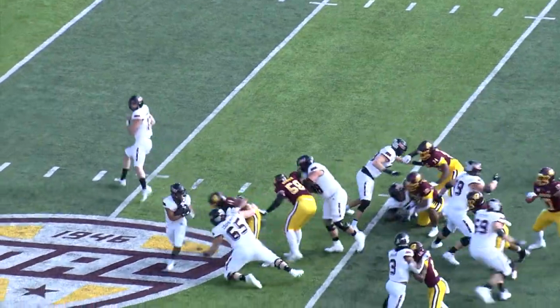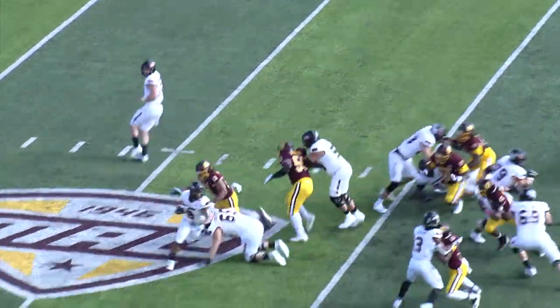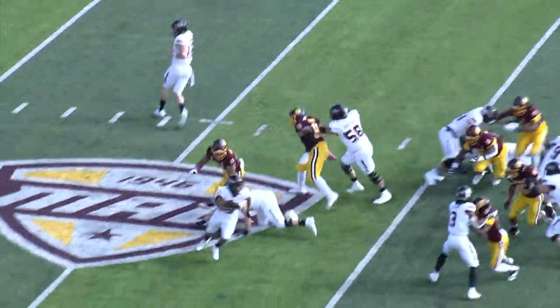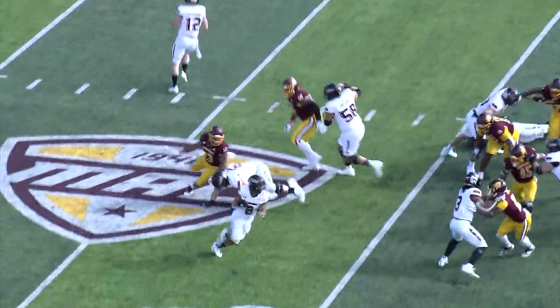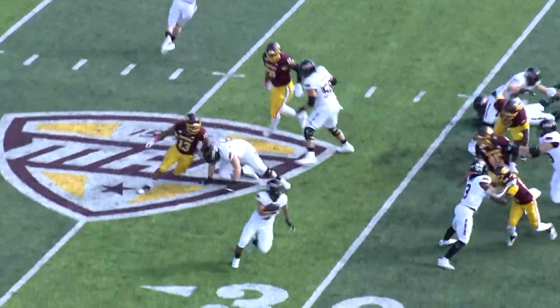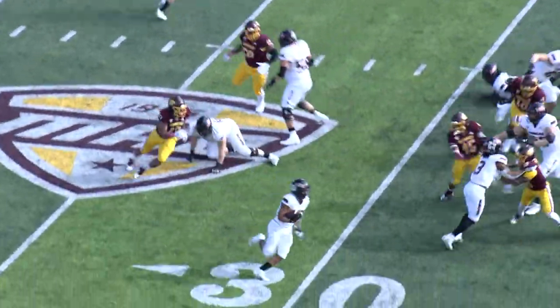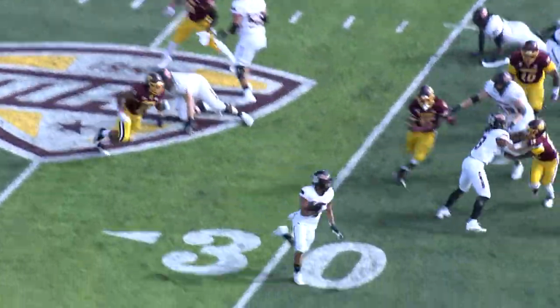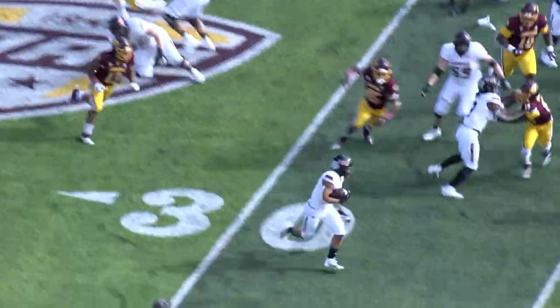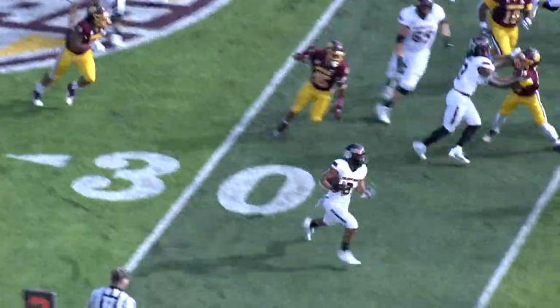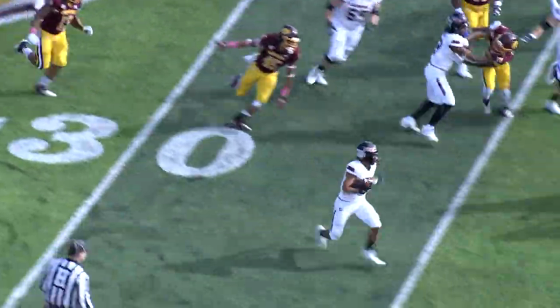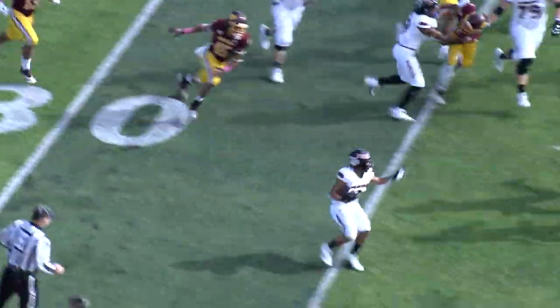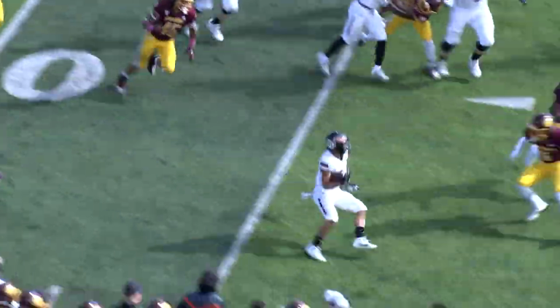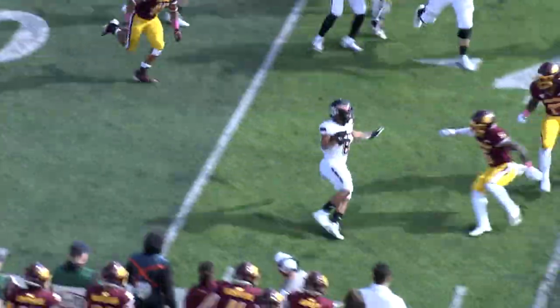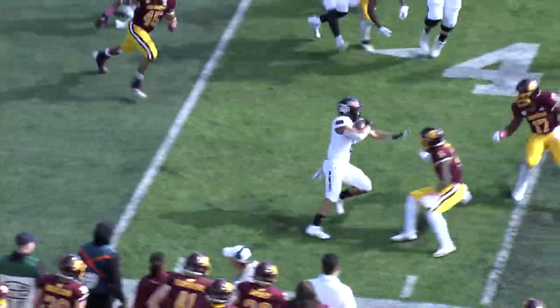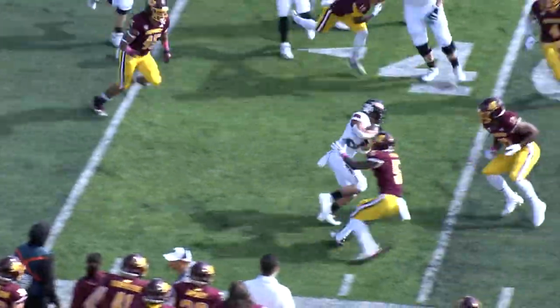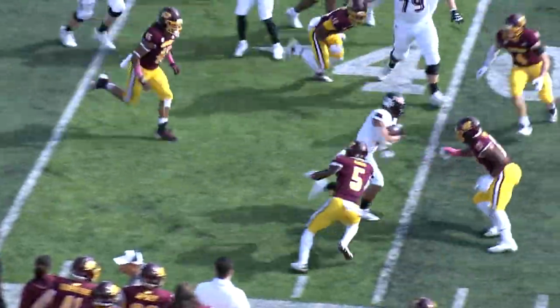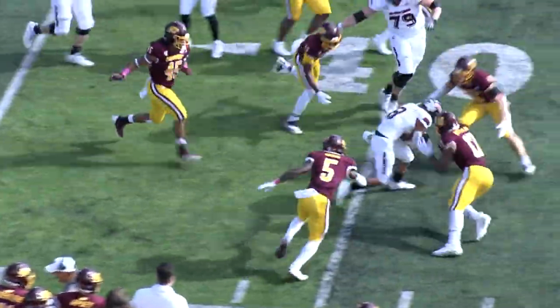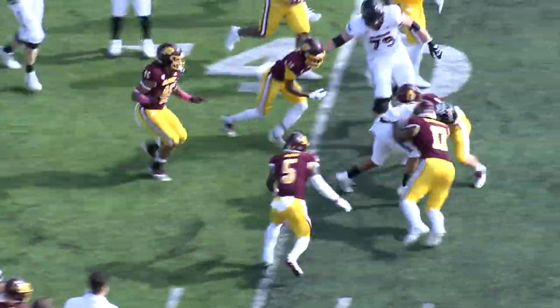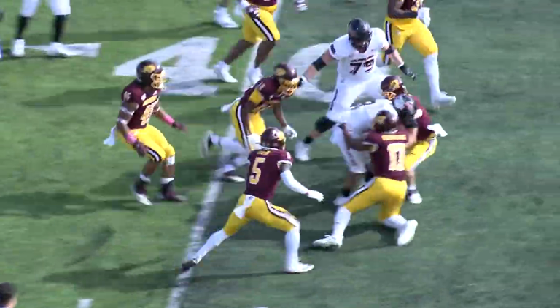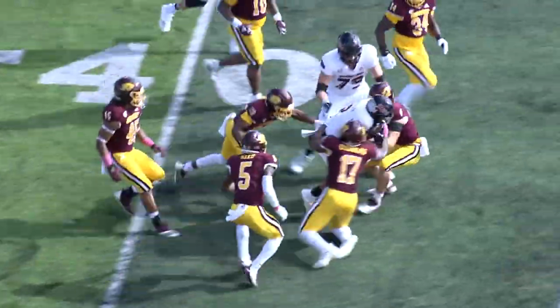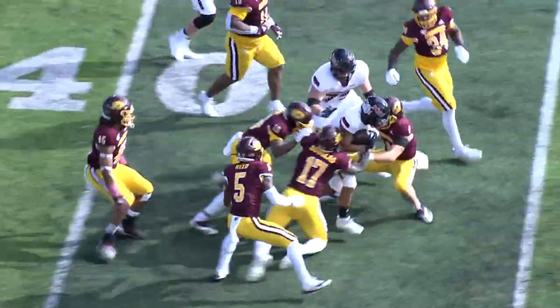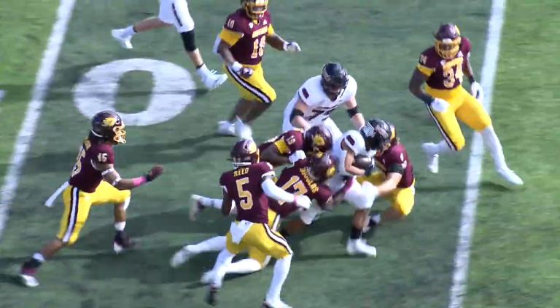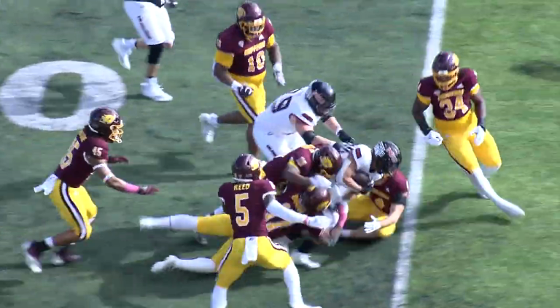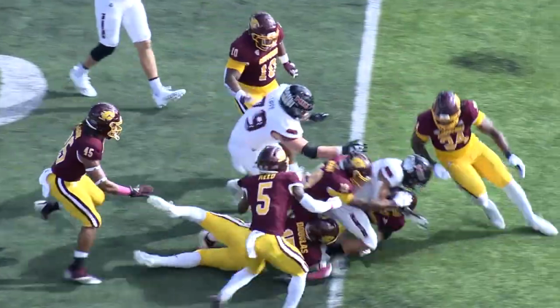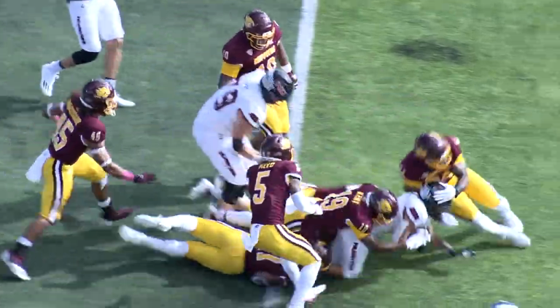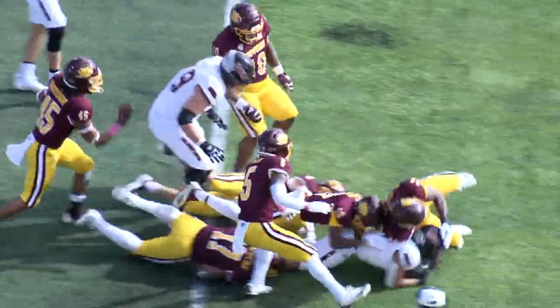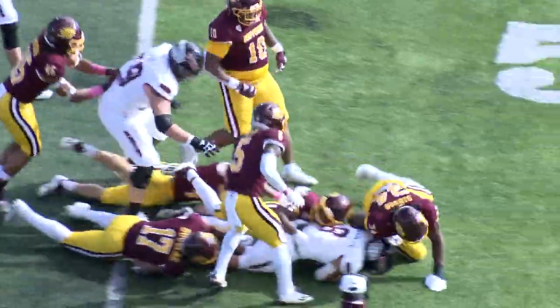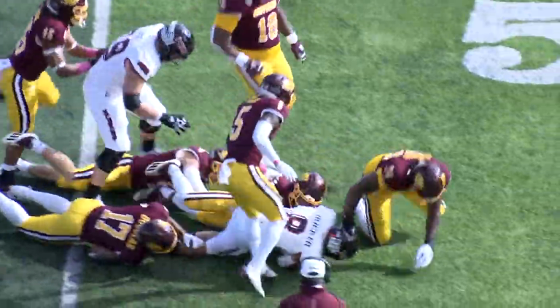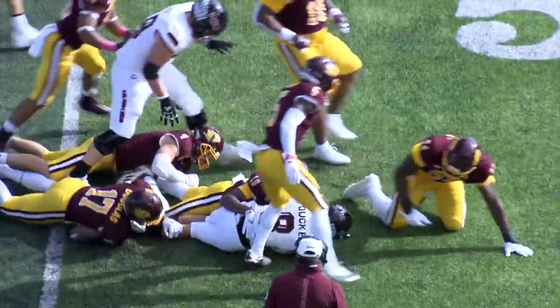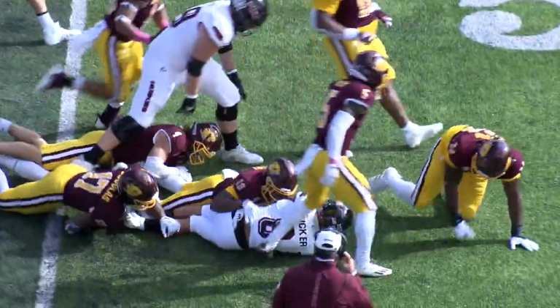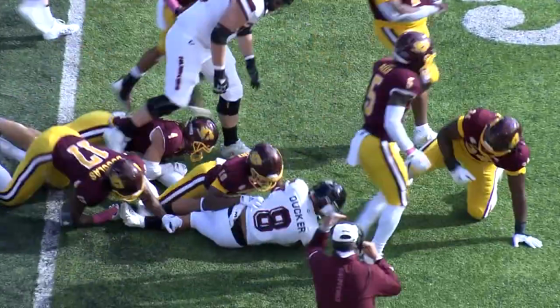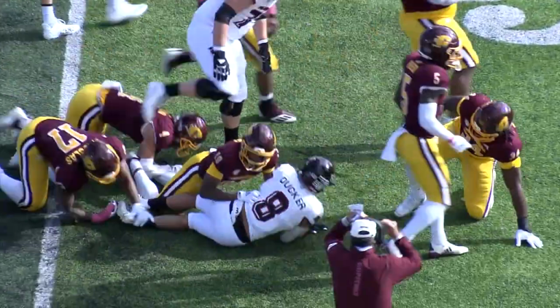The handoff, and here's Ducker around the right side, 35 to the 40. Ducker, a little swing back, is game tackled.